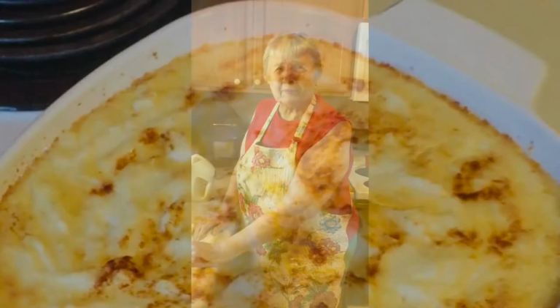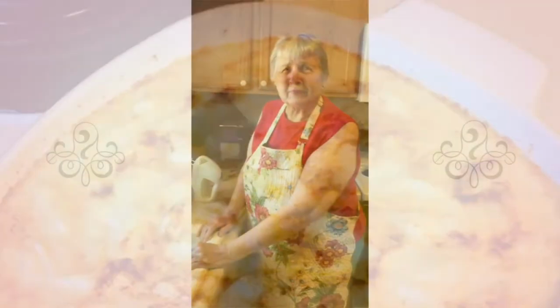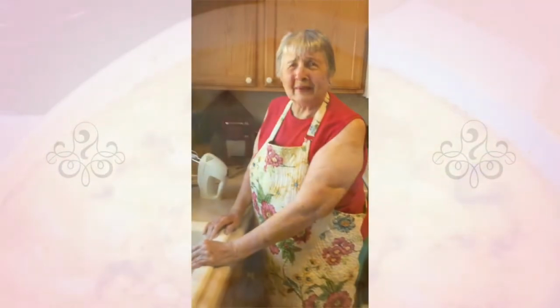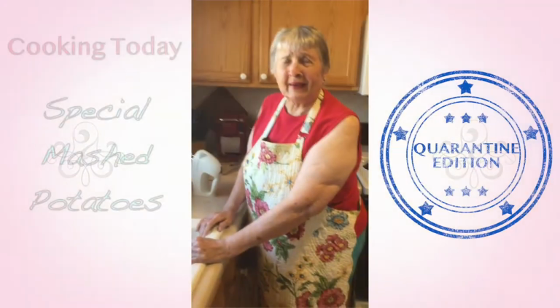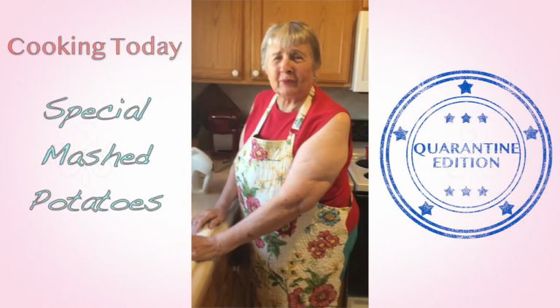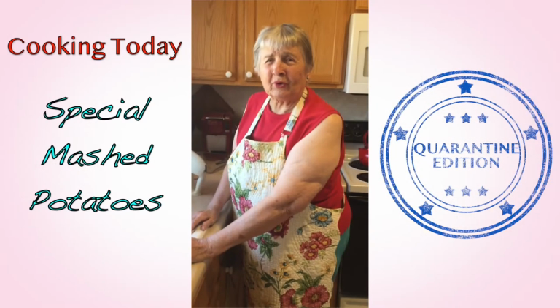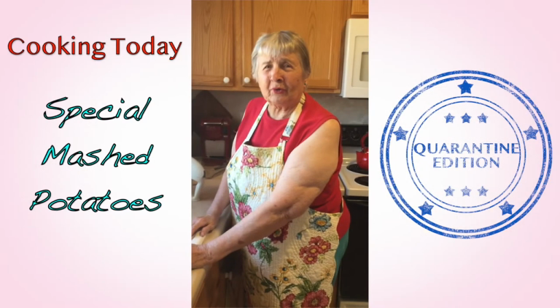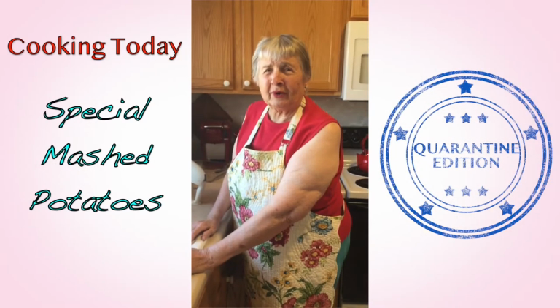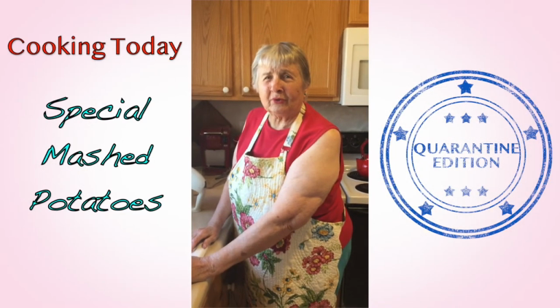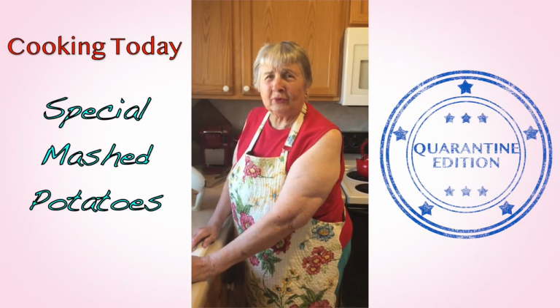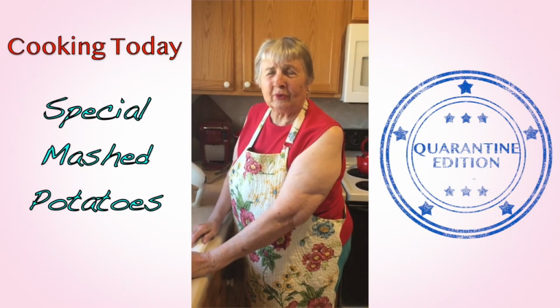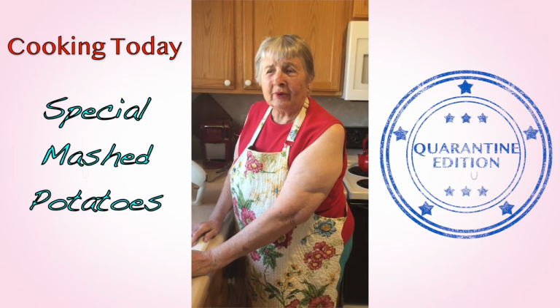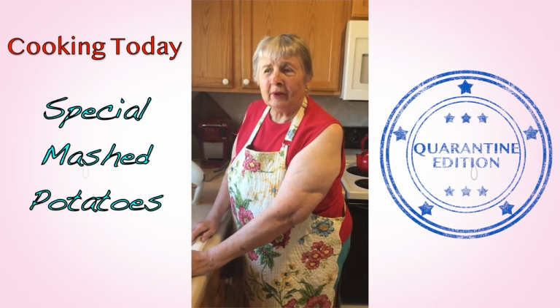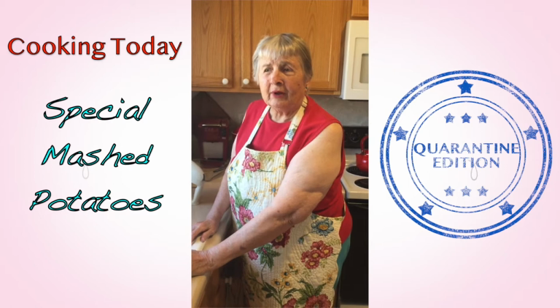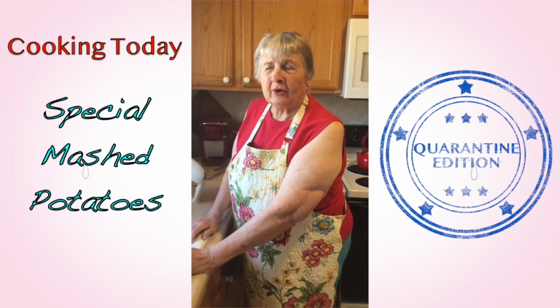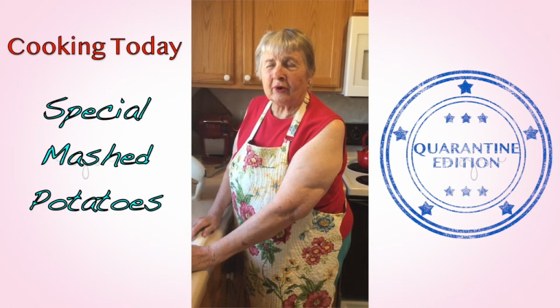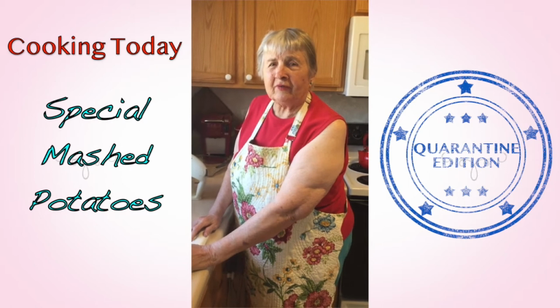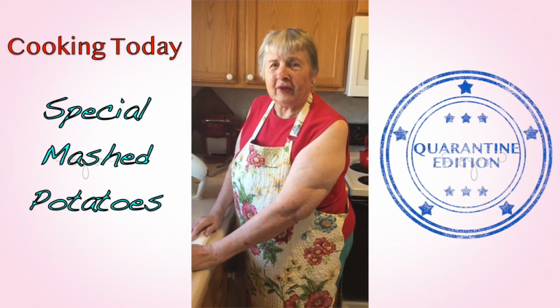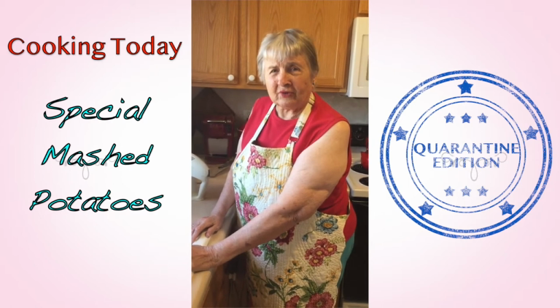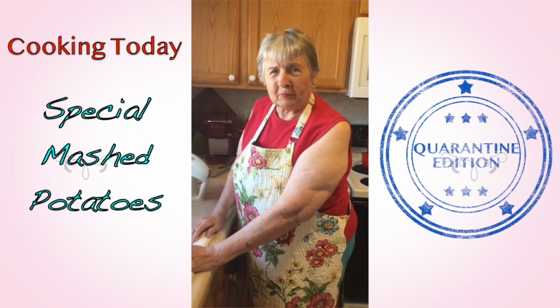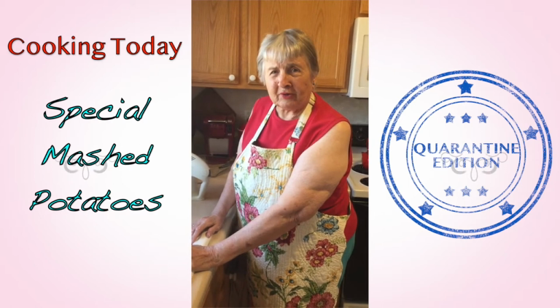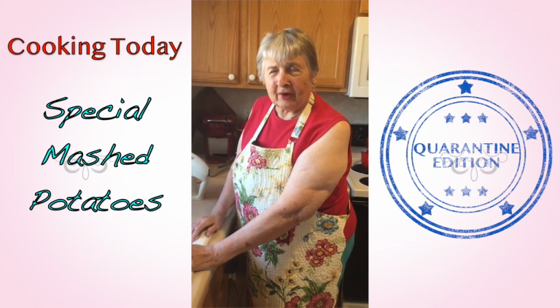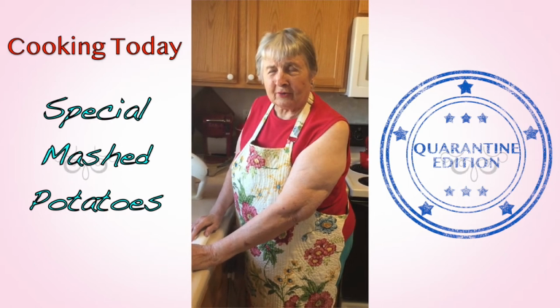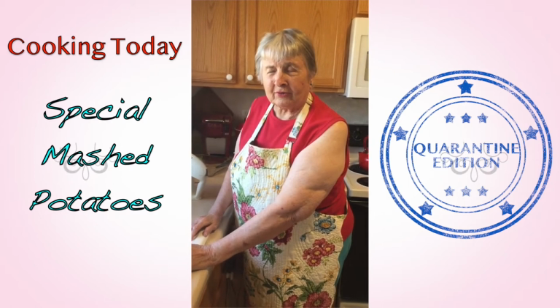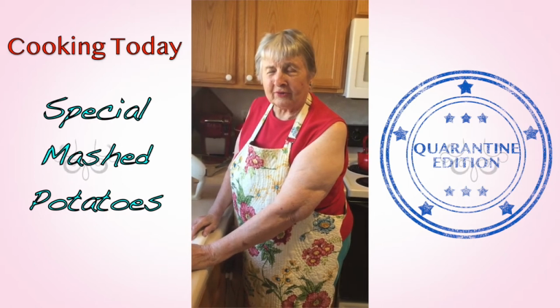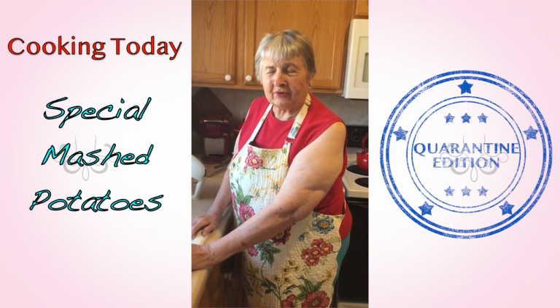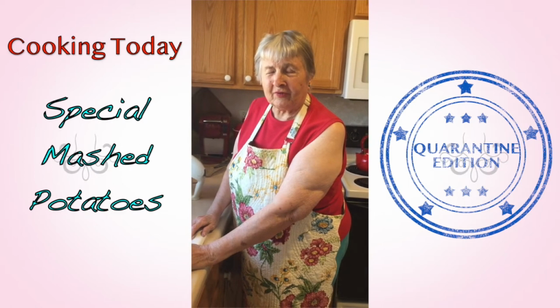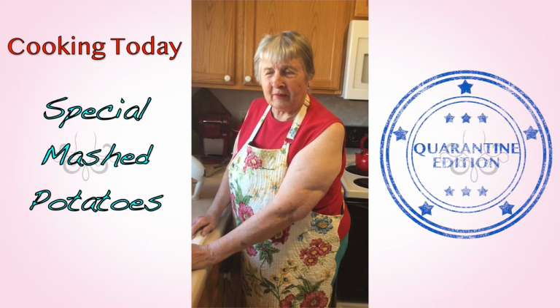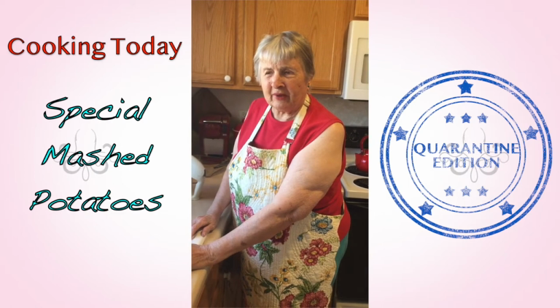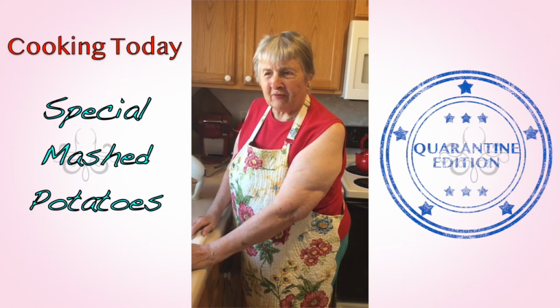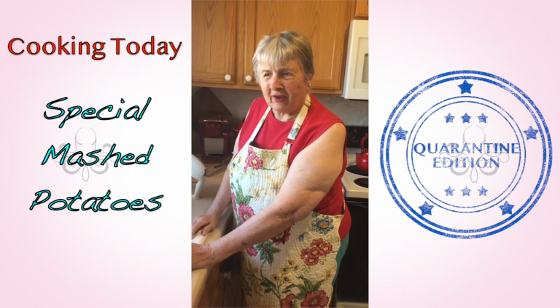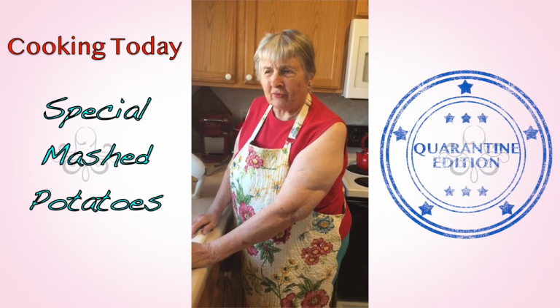We're going to cook Fancy Potatoes. It's a family favorite.